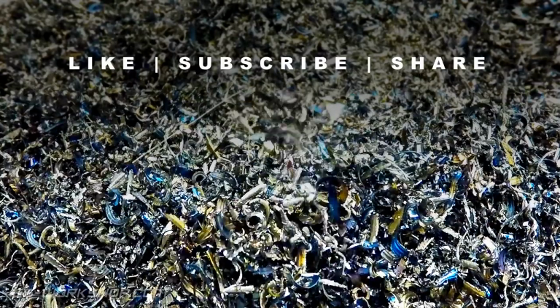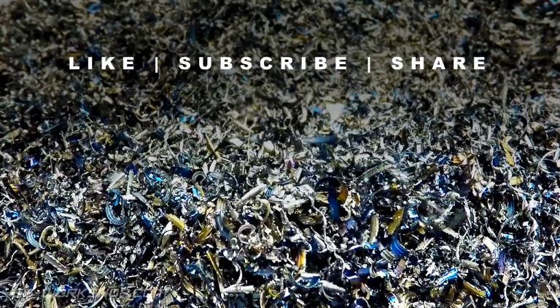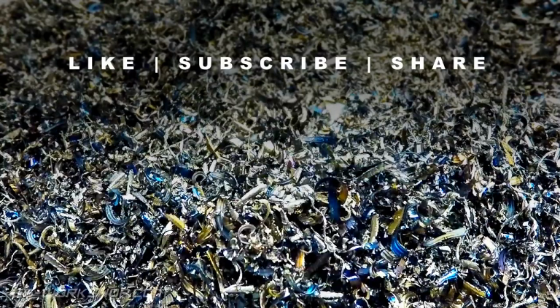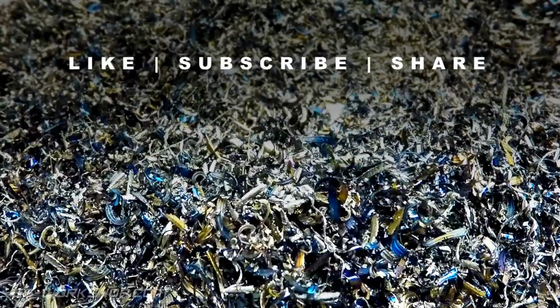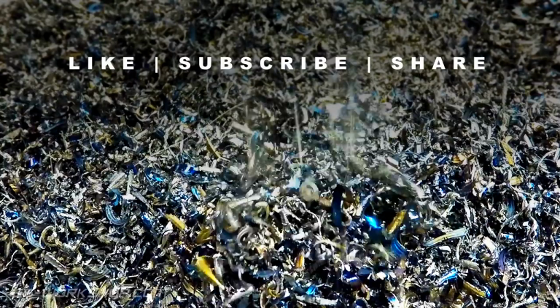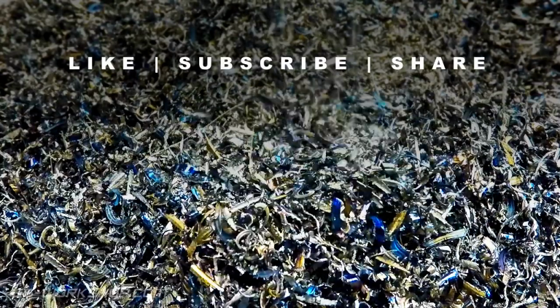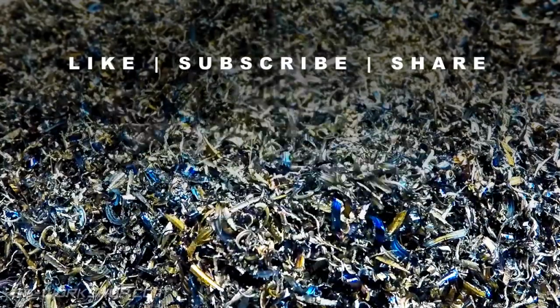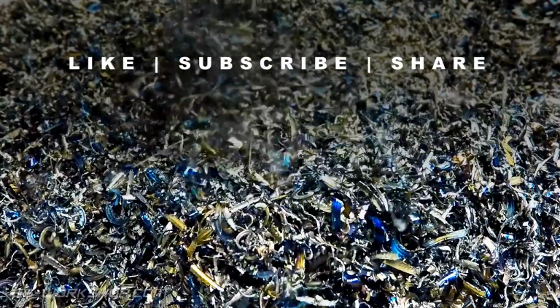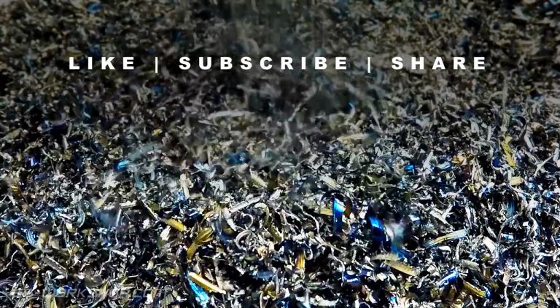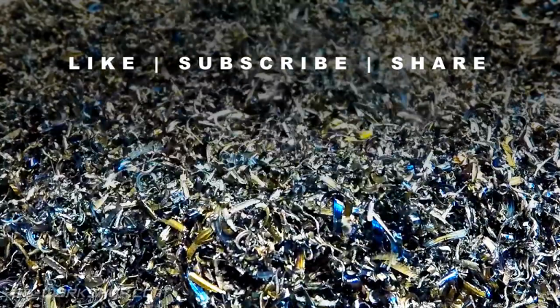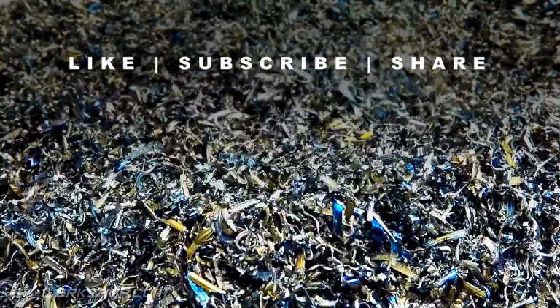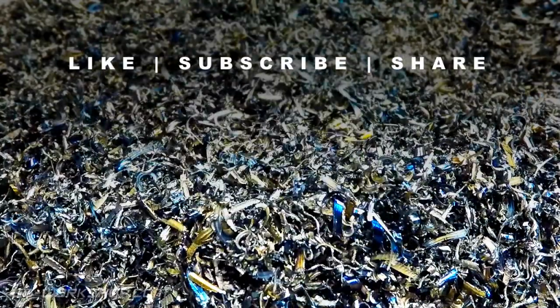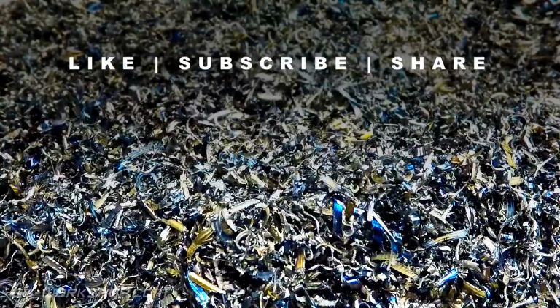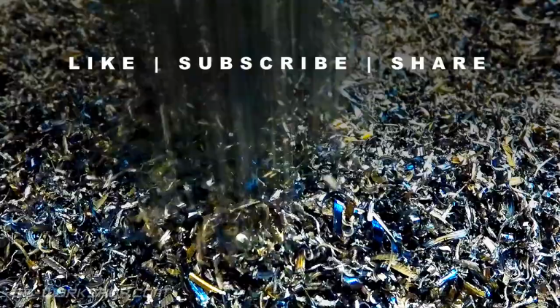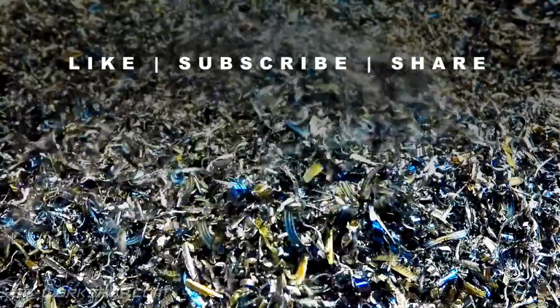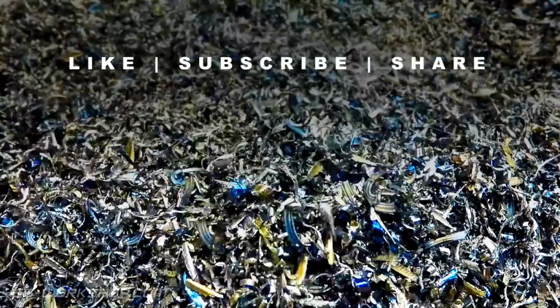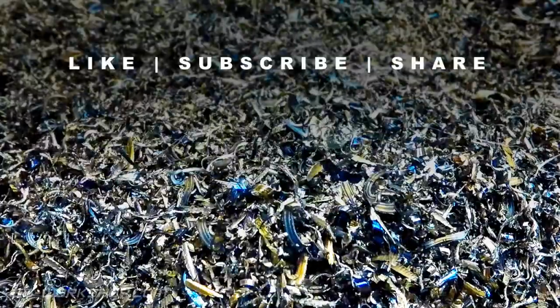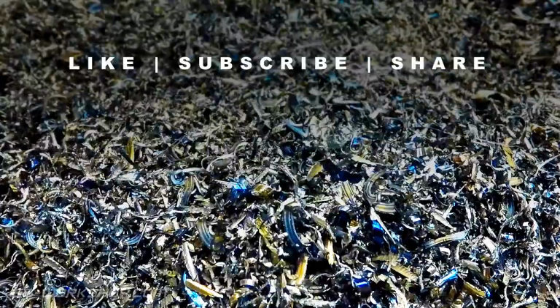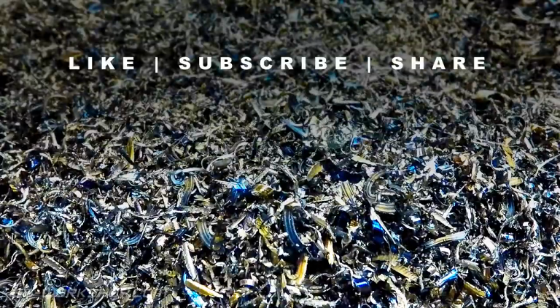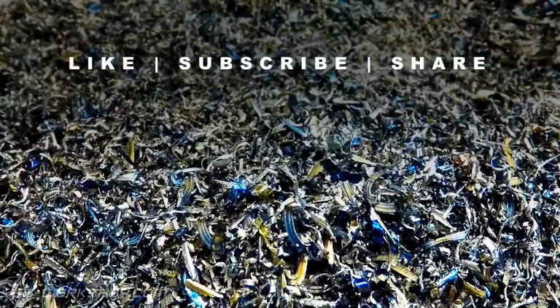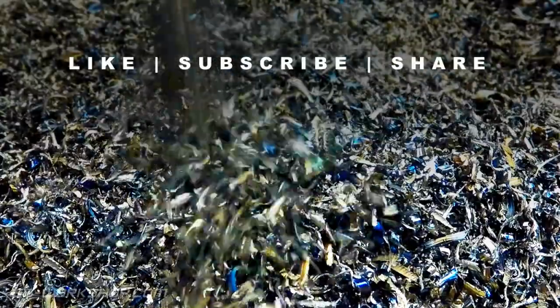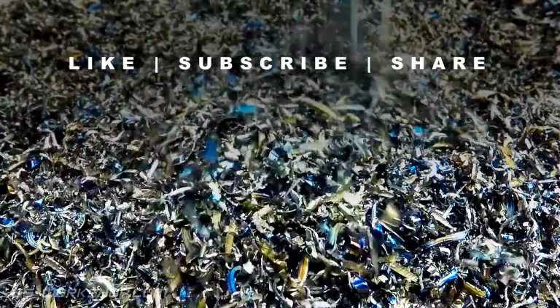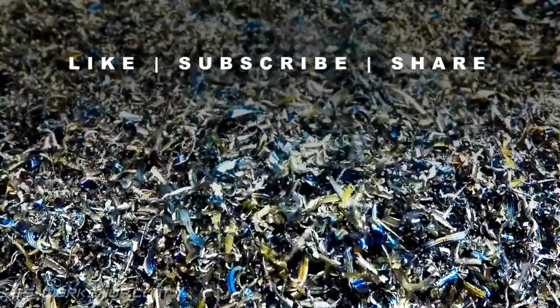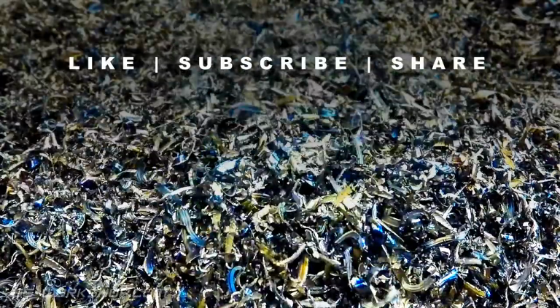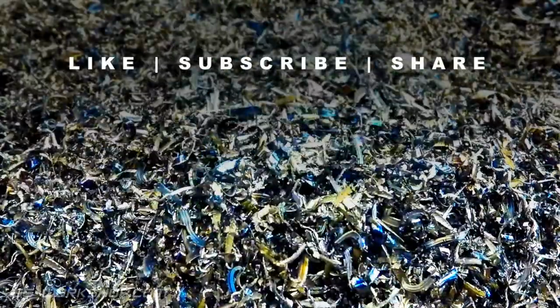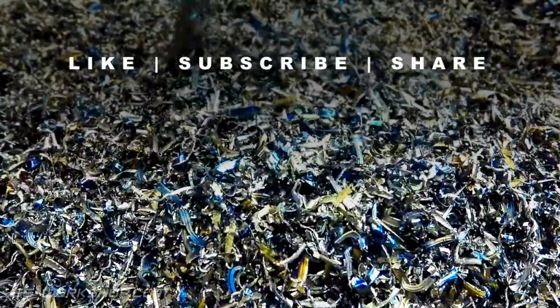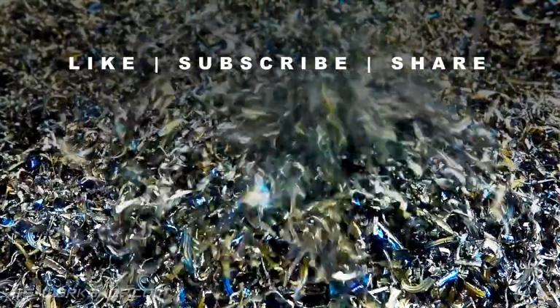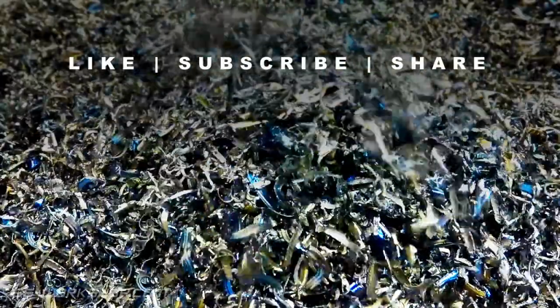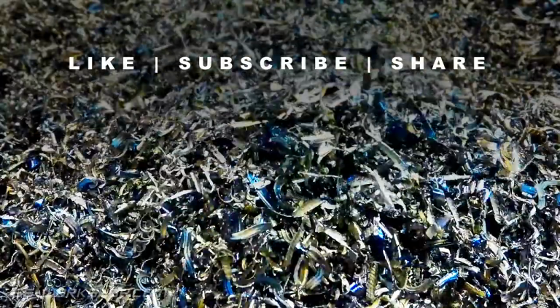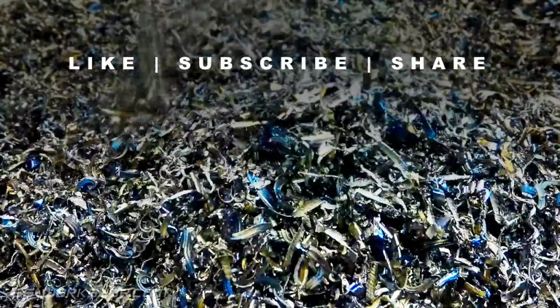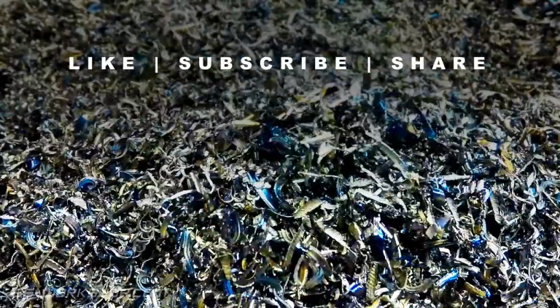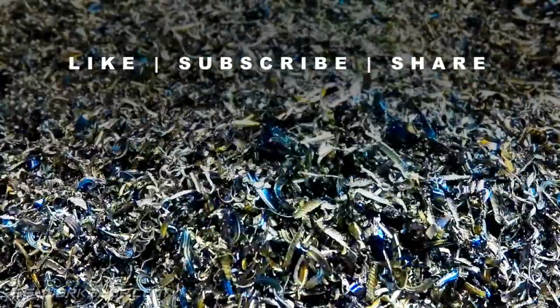If you enjoyed this video please like, subscribe and share. Catch you next time.